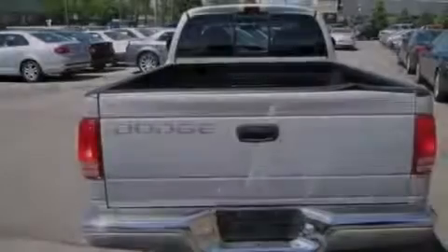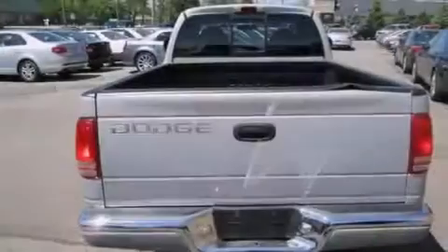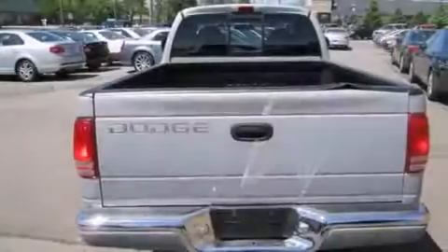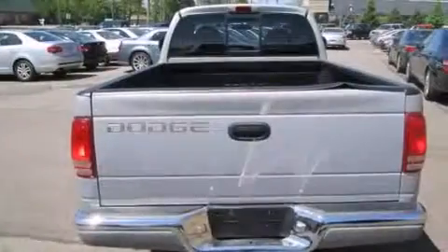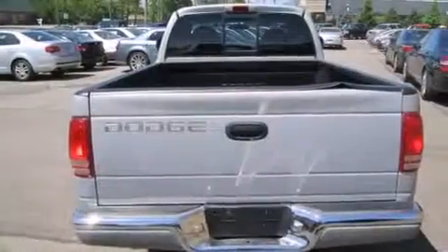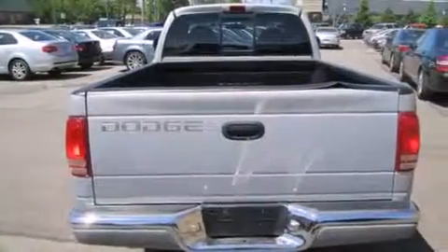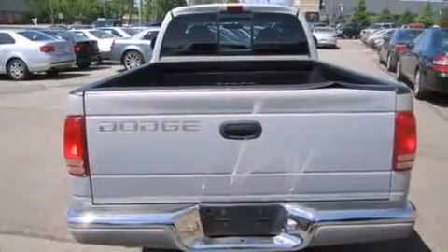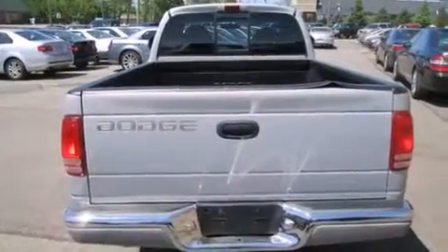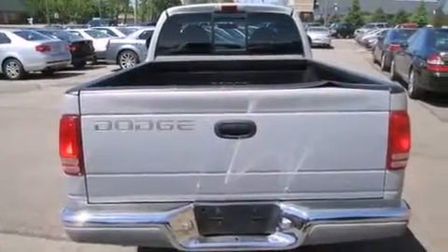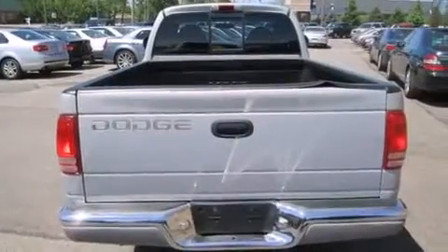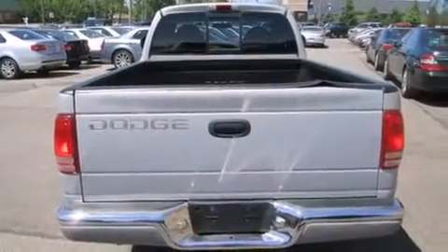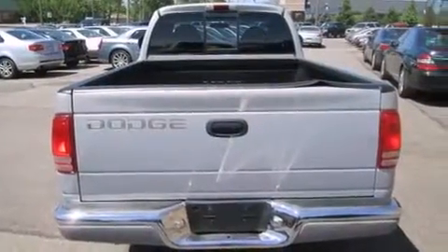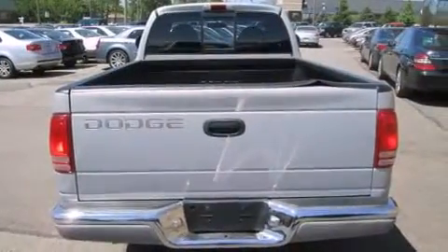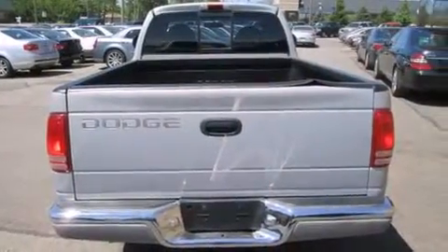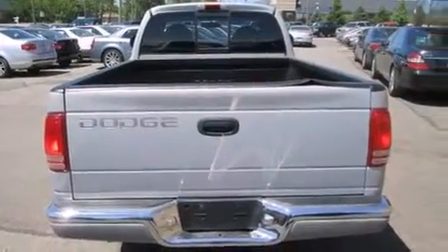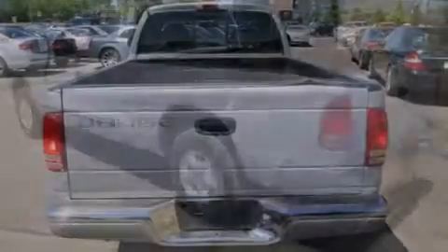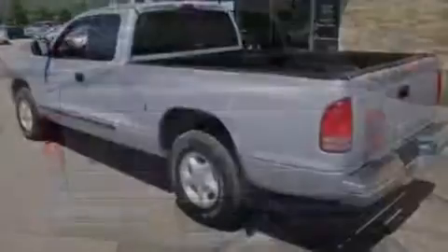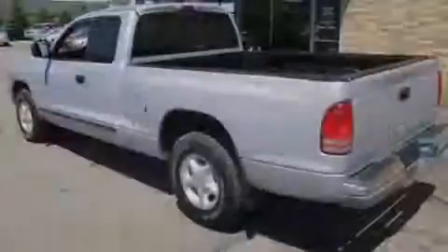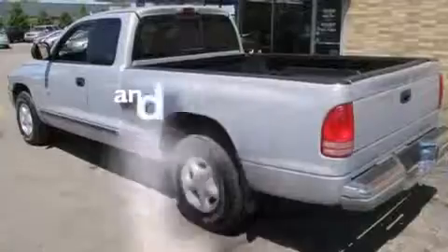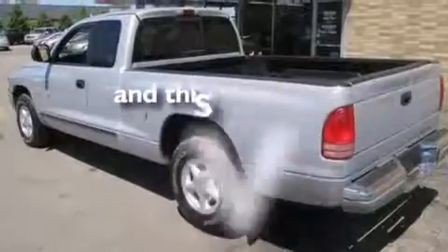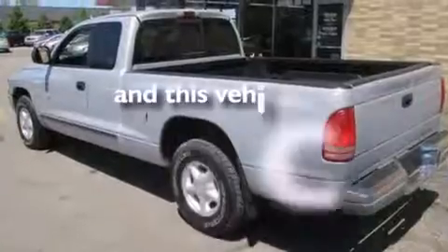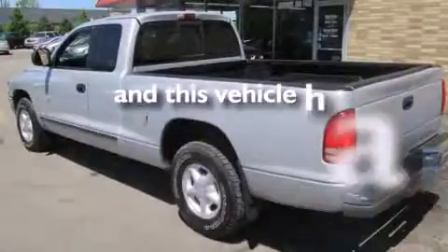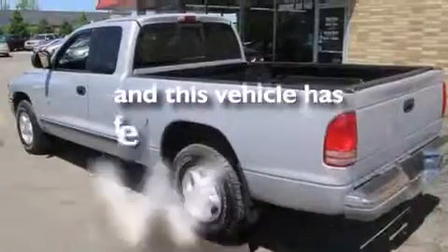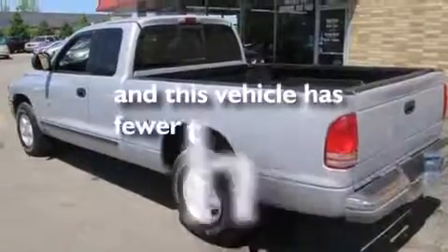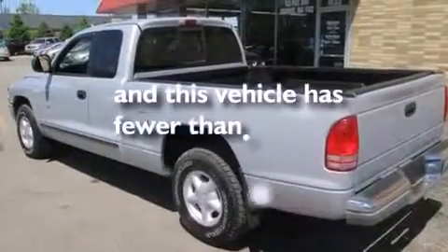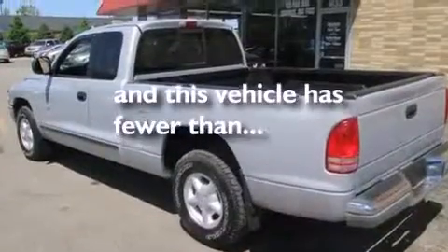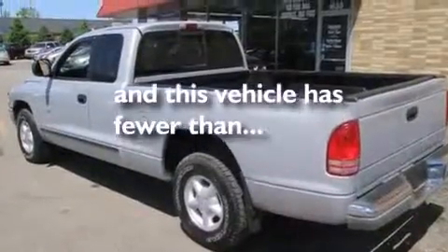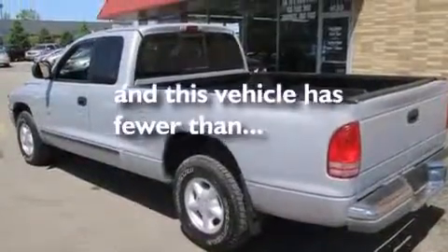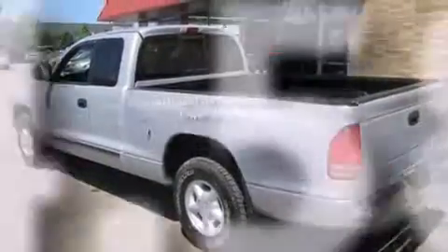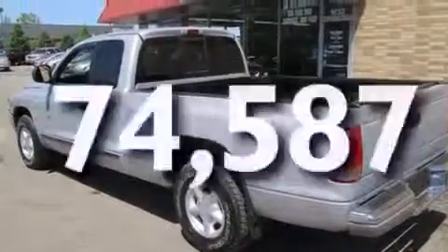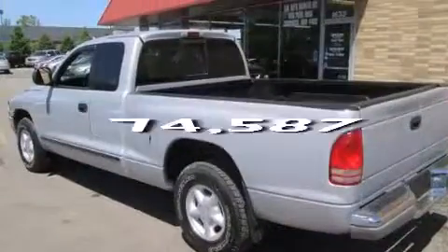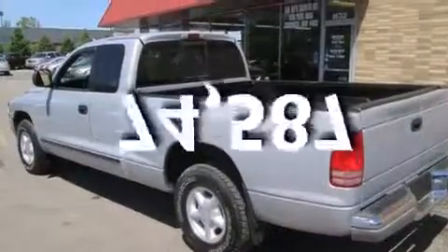Full power accessories, a sliding rear window, and this vehicle has fewer than 75,000 miles on the odometer.